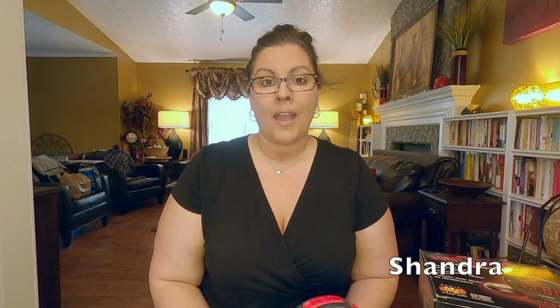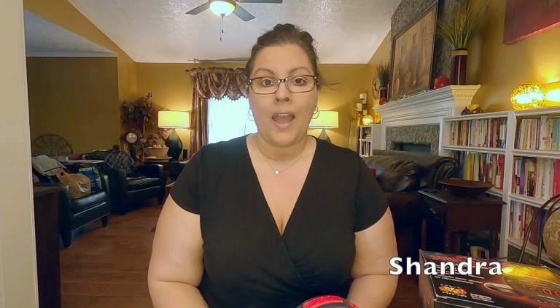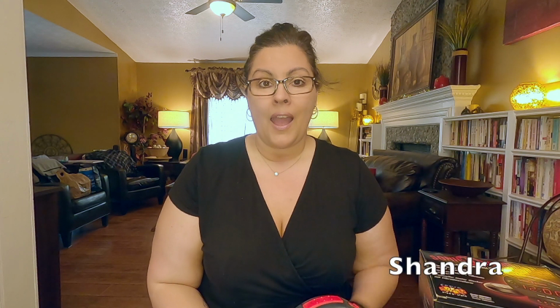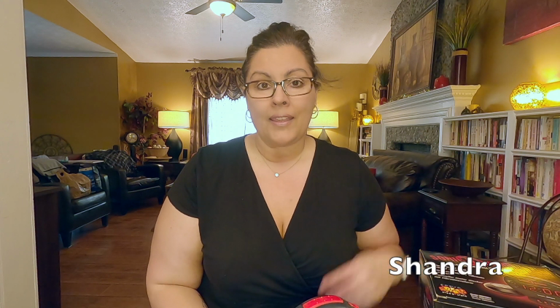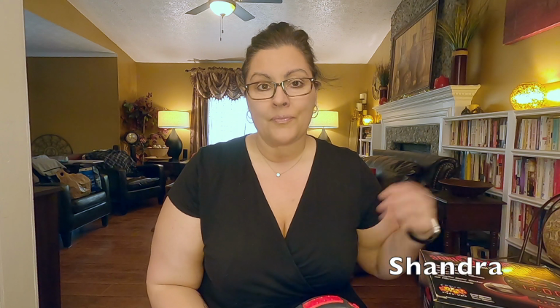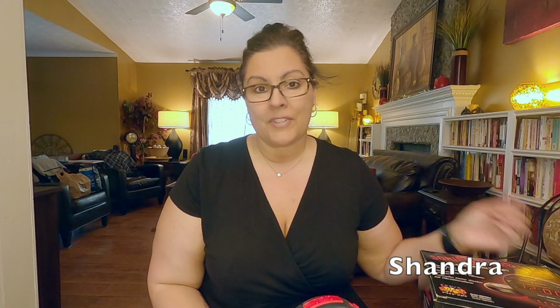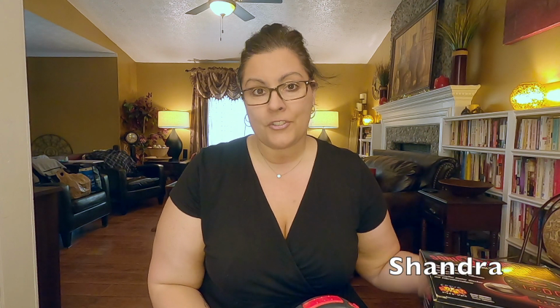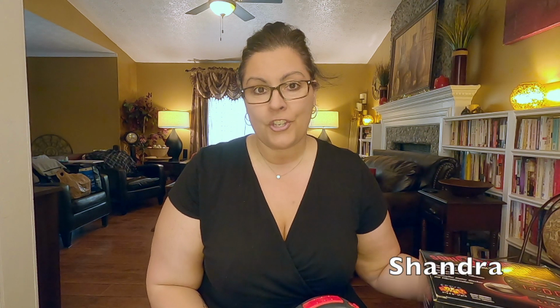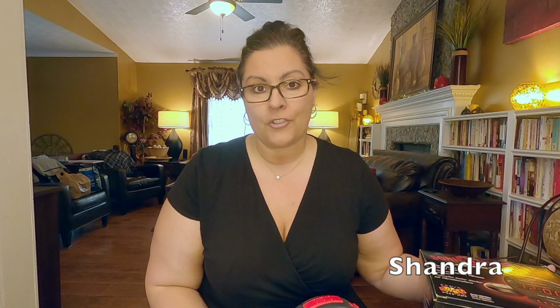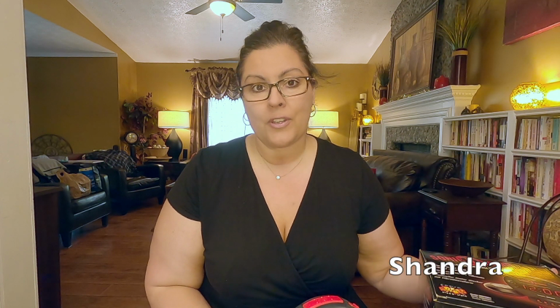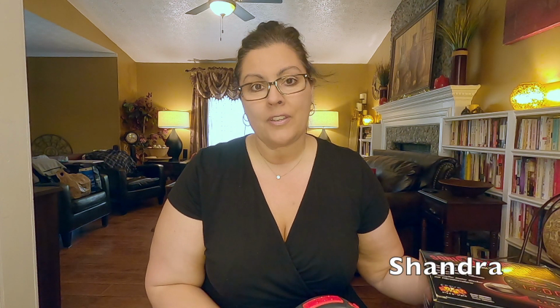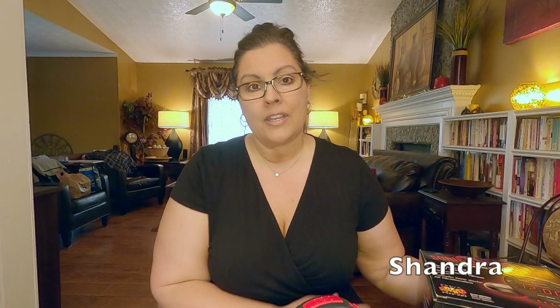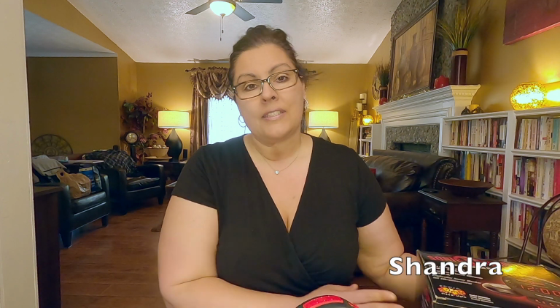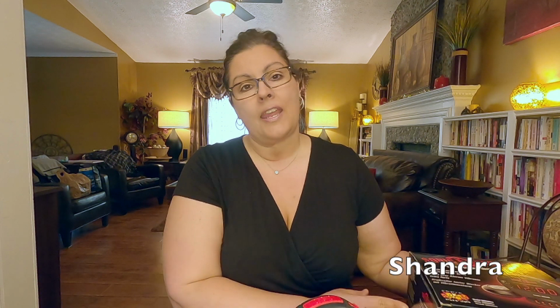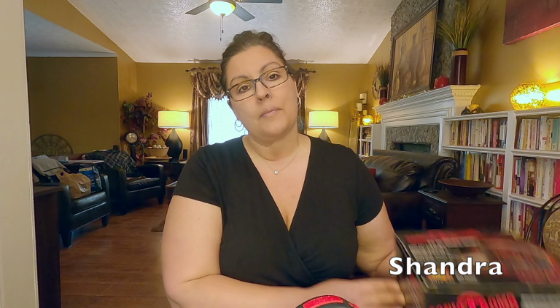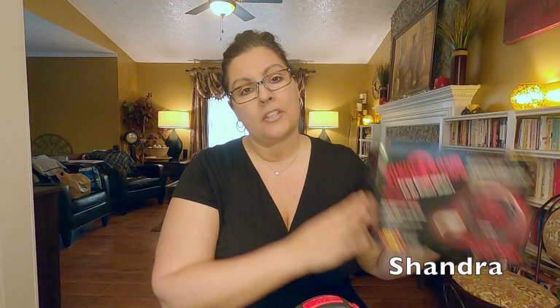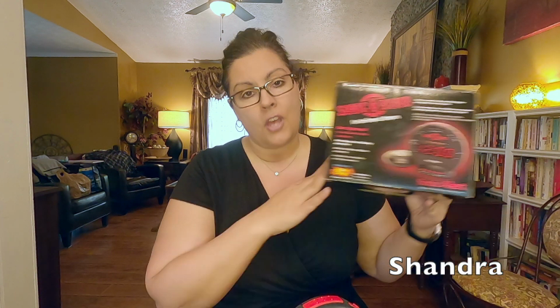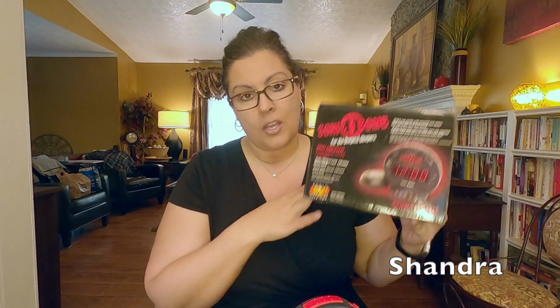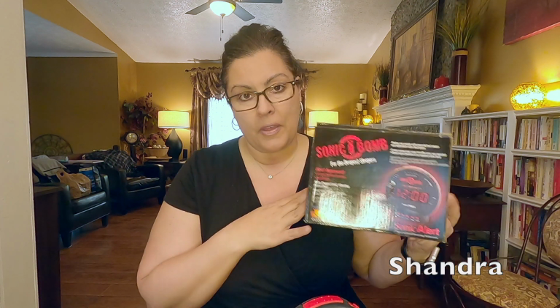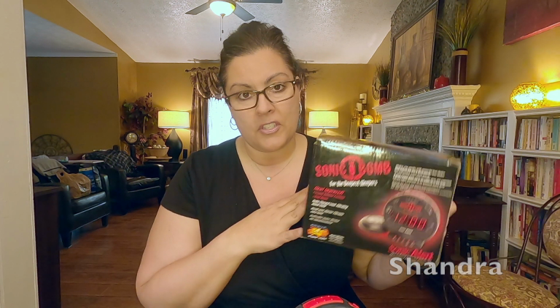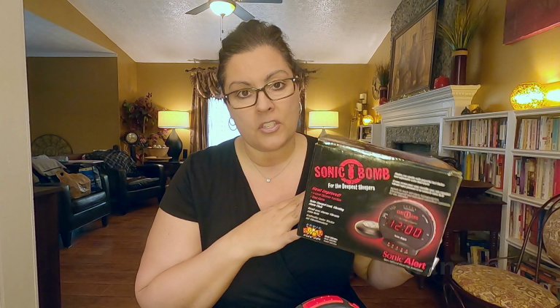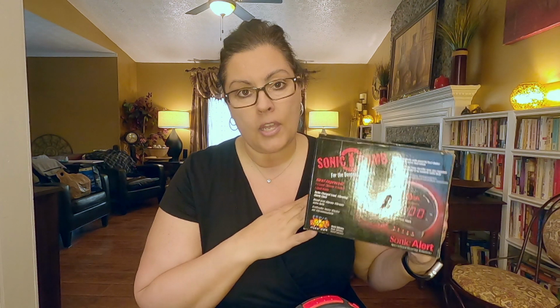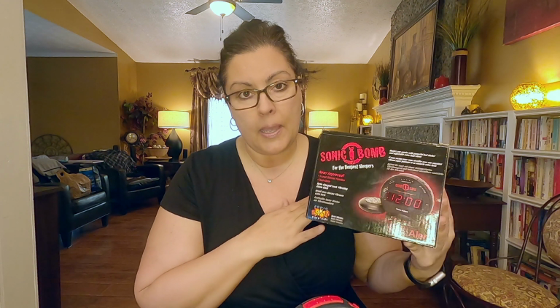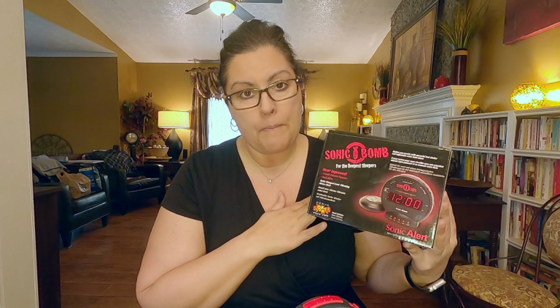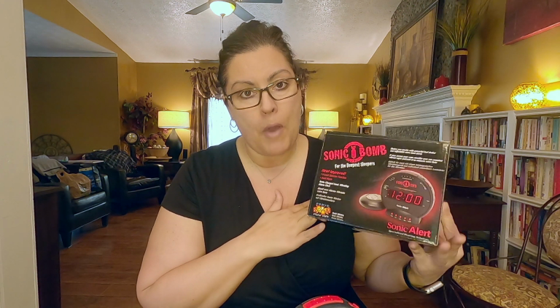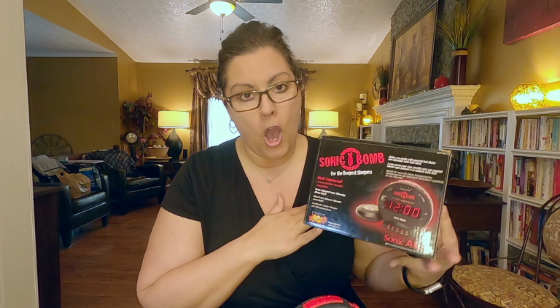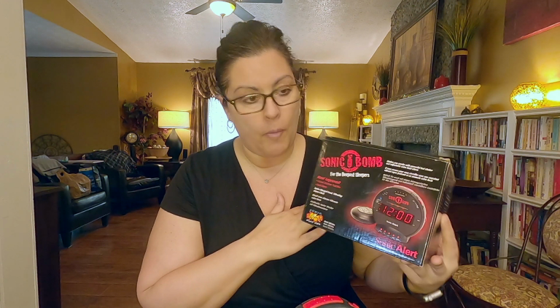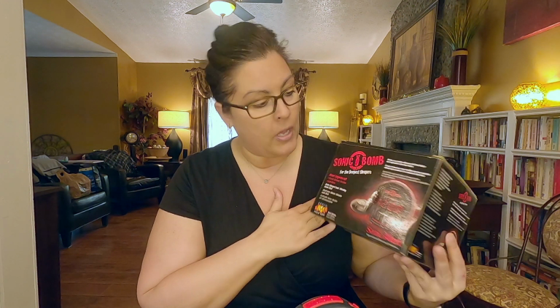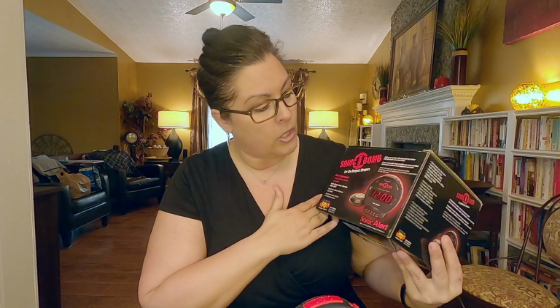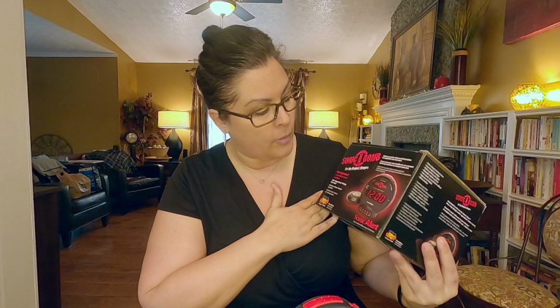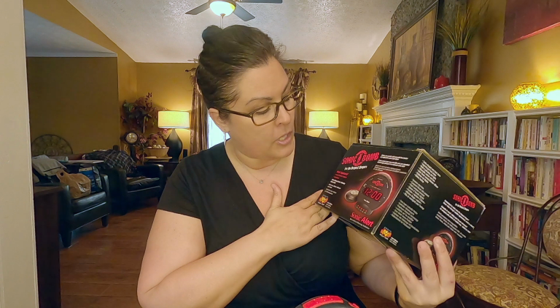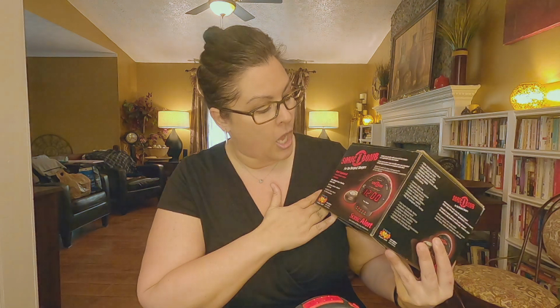Hi, this is Chandra. Today I'm going to talk about the Sonic Bomb Alarm Clock.